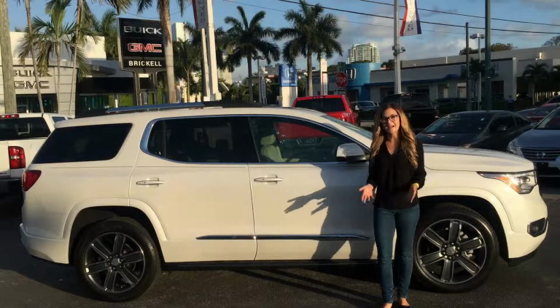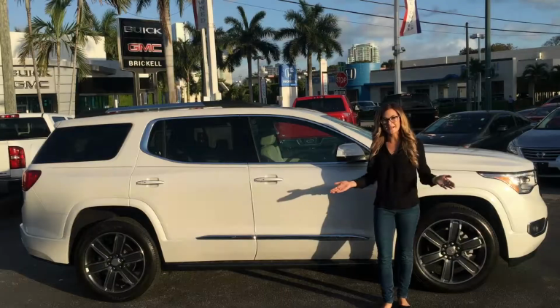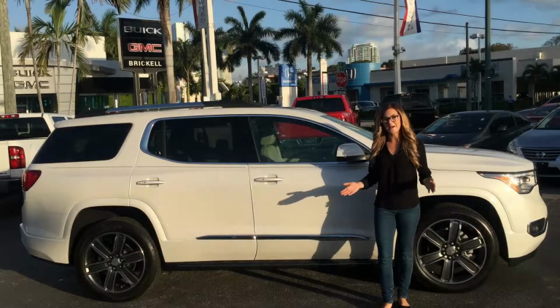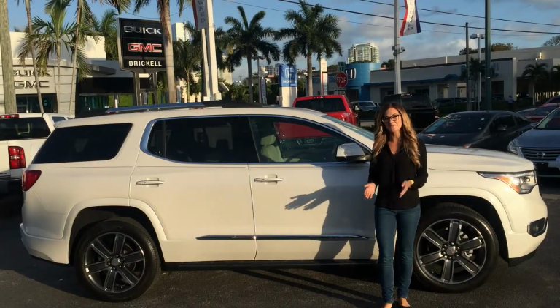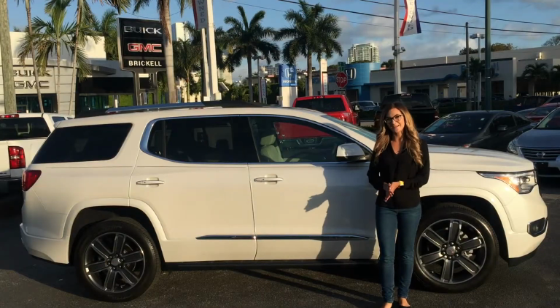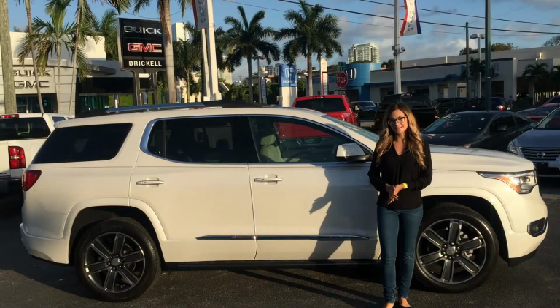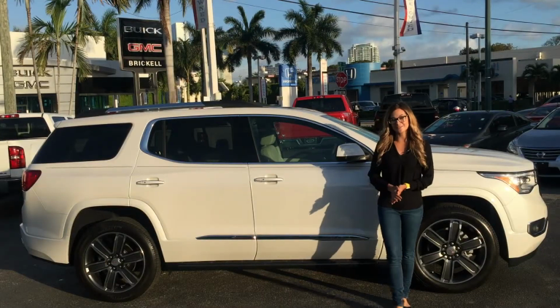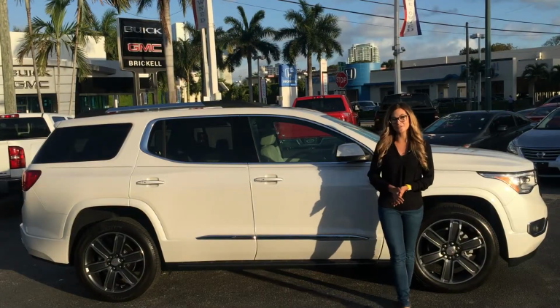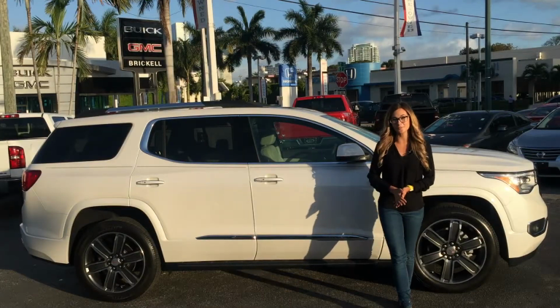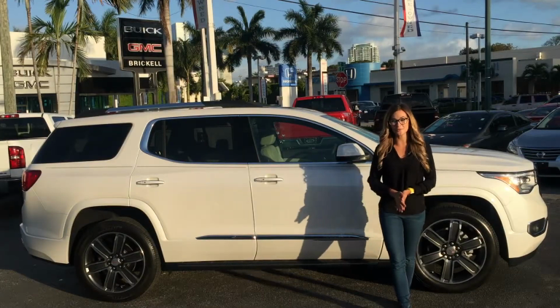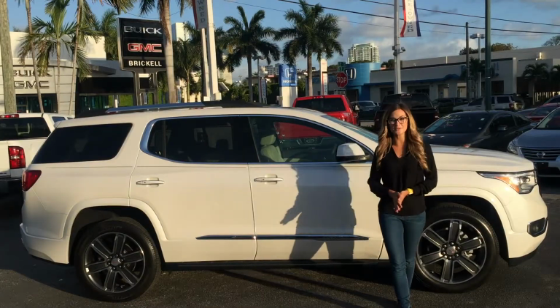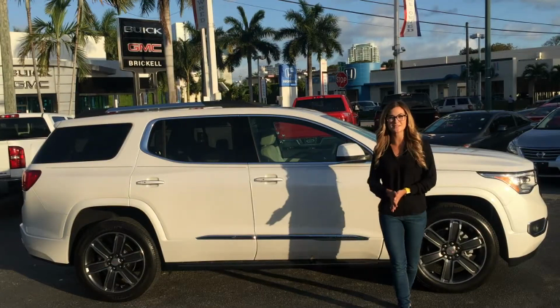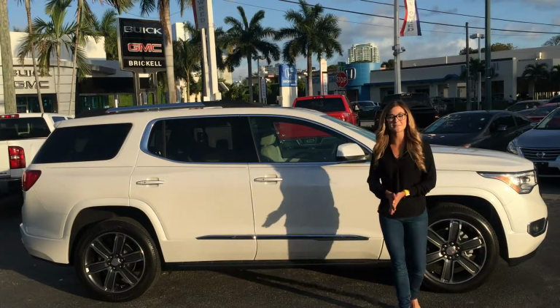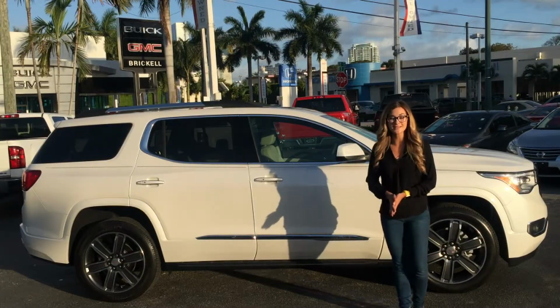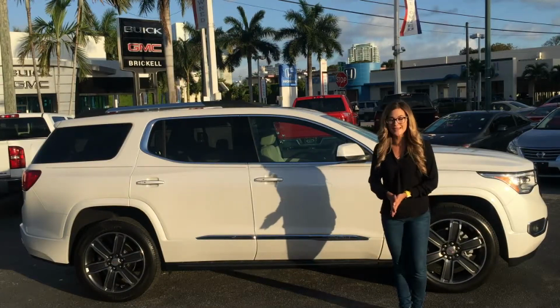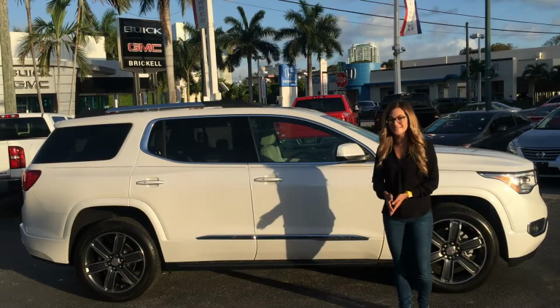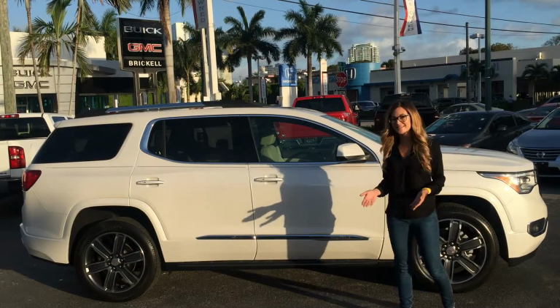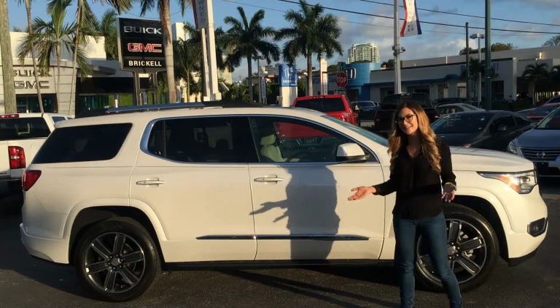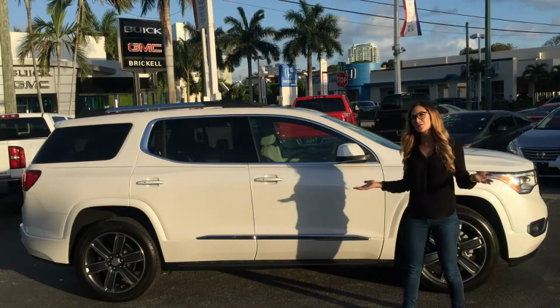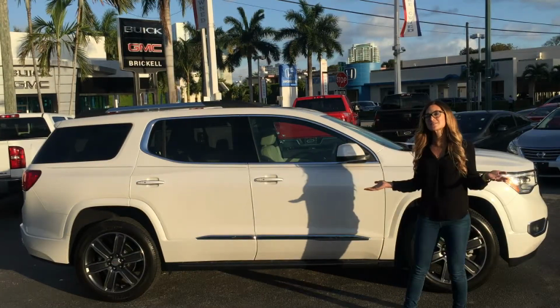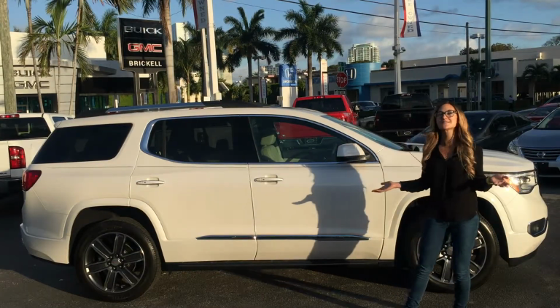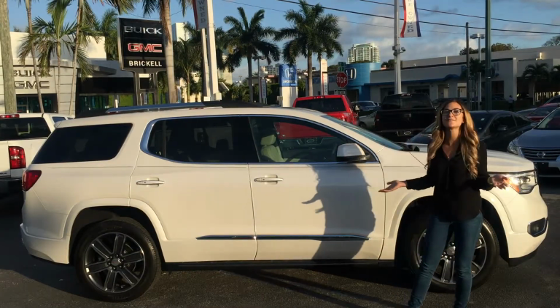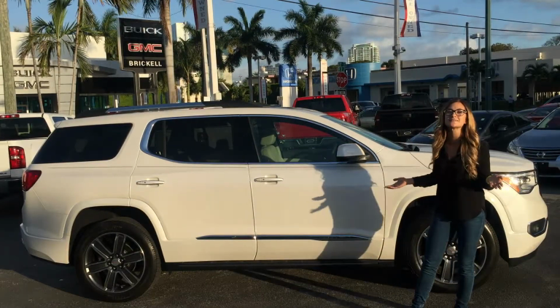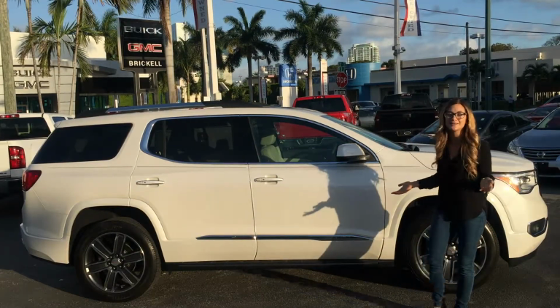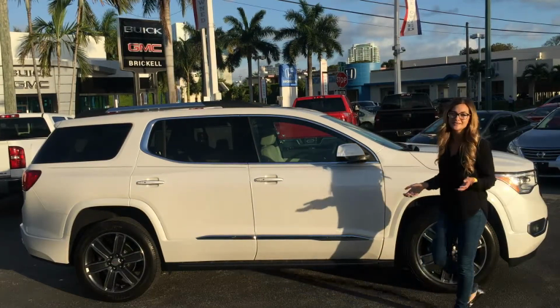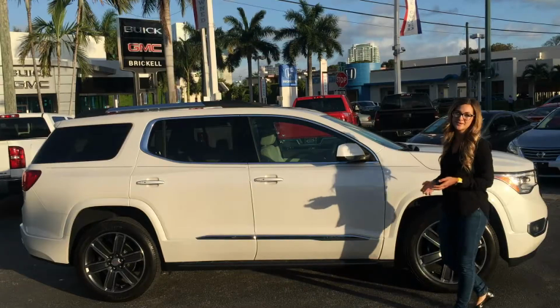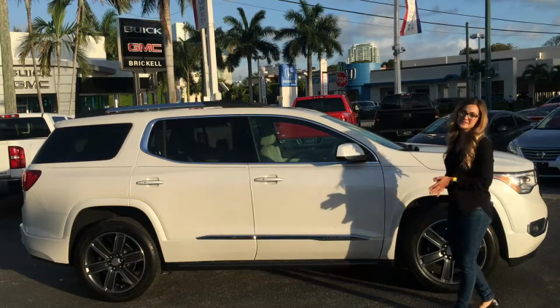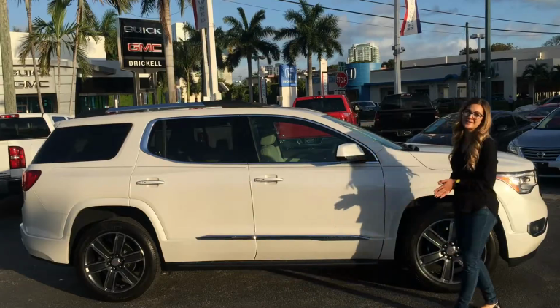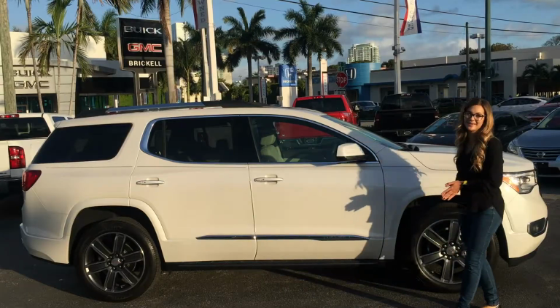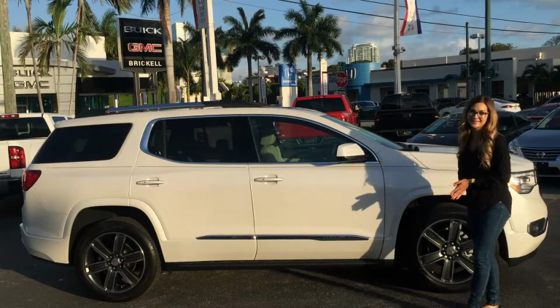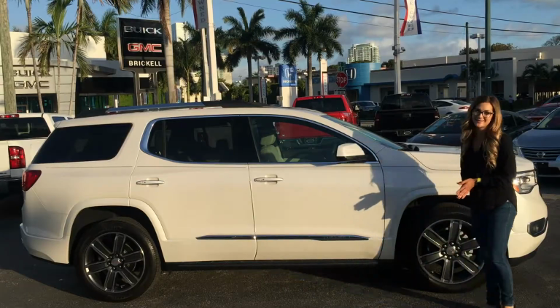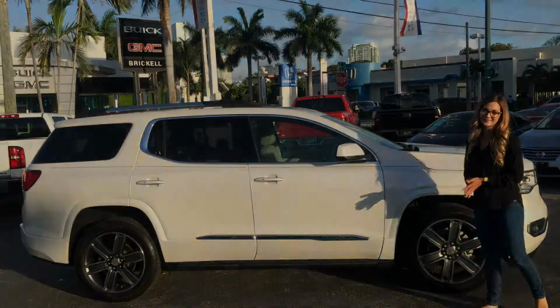Hi, I'm Fiorella Castillo for Ricoh Buick GMC and this is the 2017 GMC Acadia Denali.